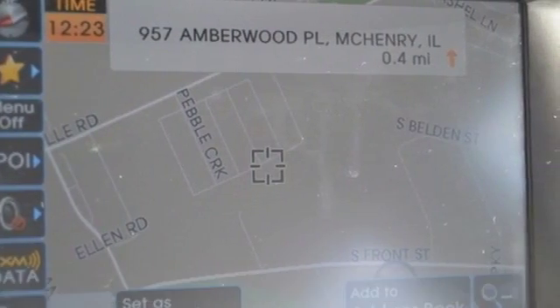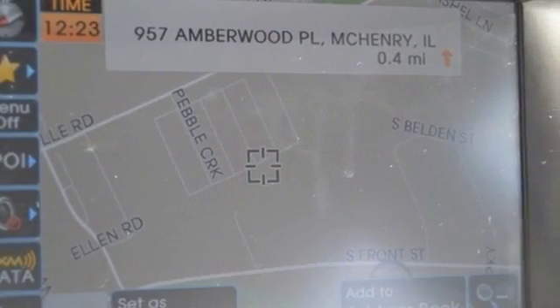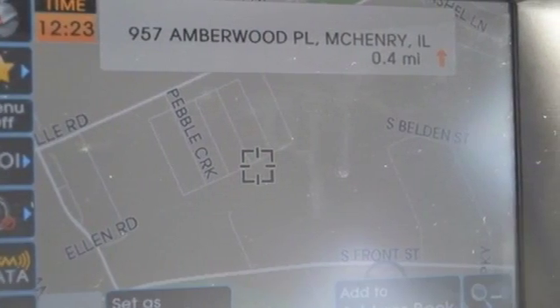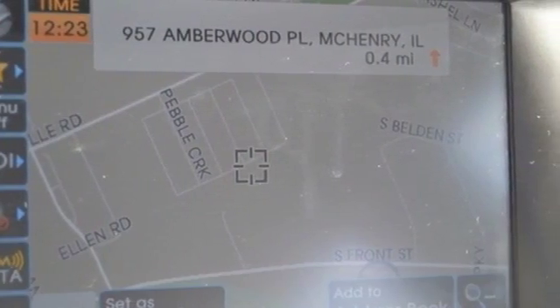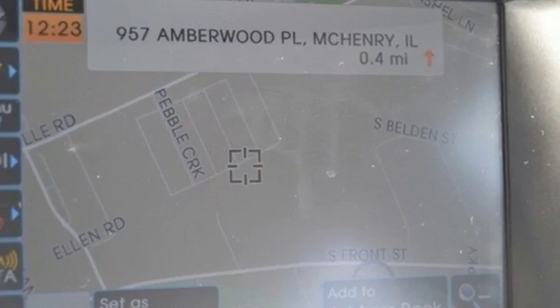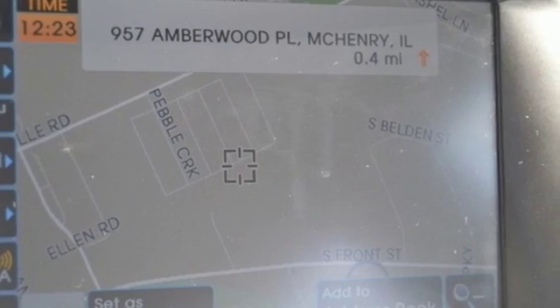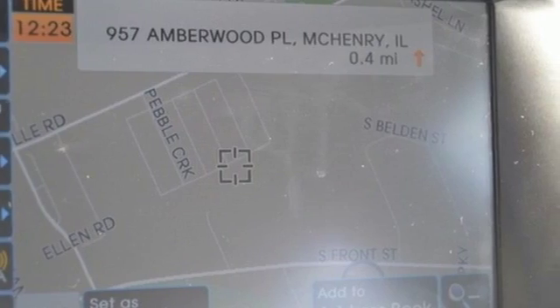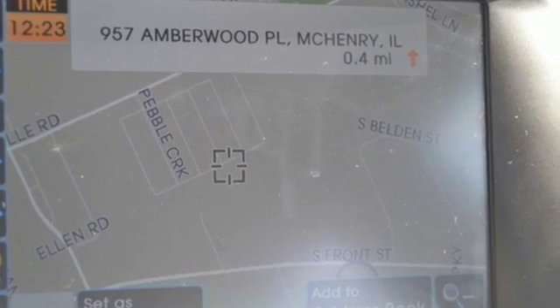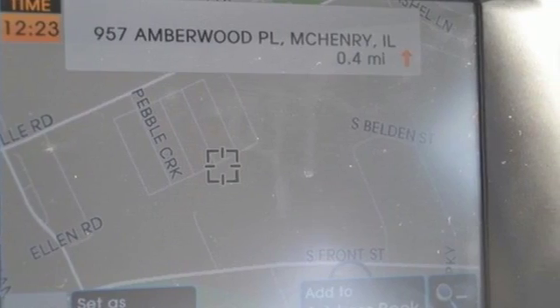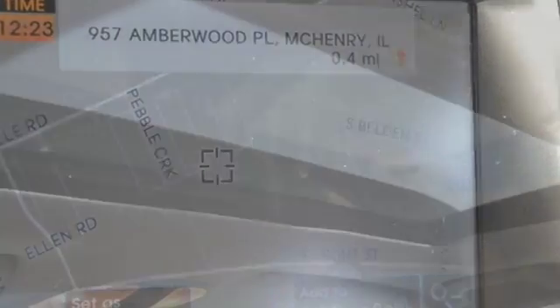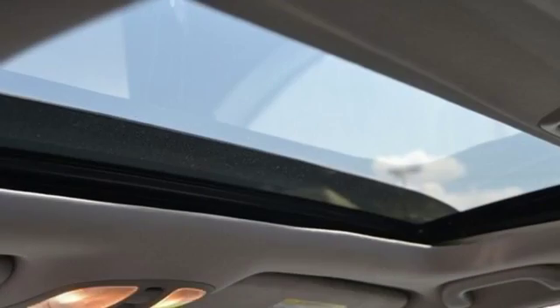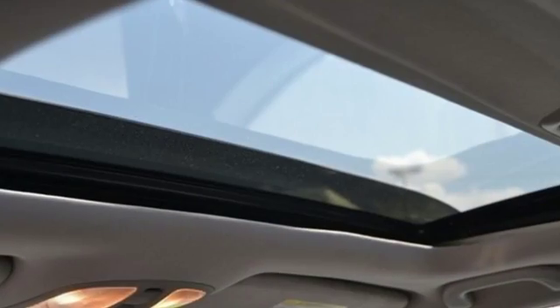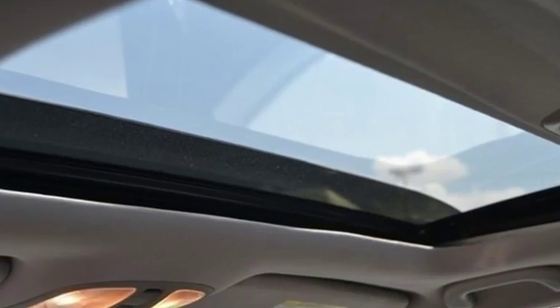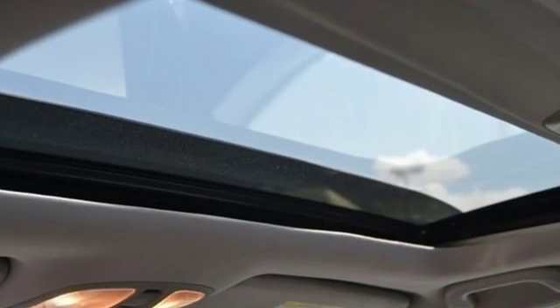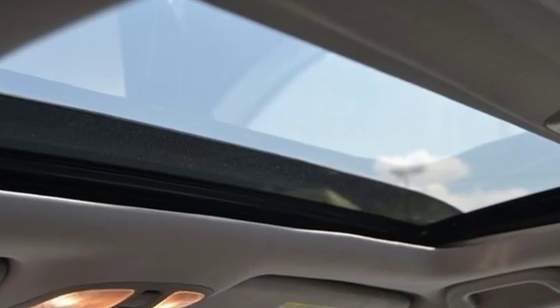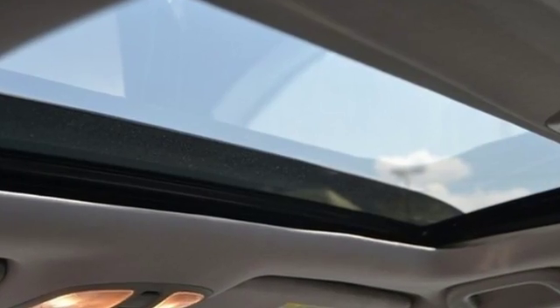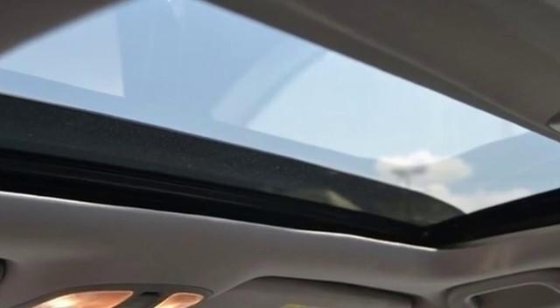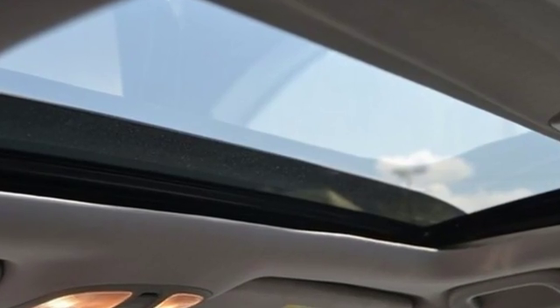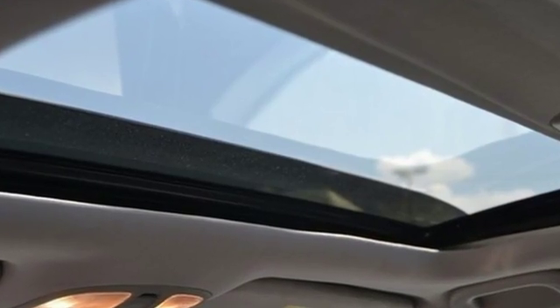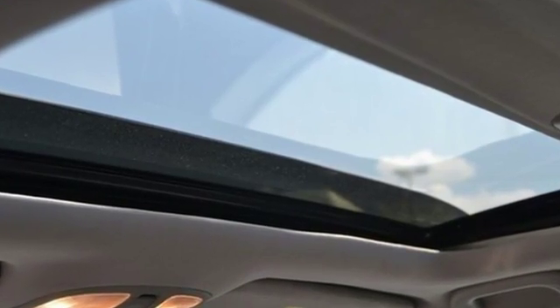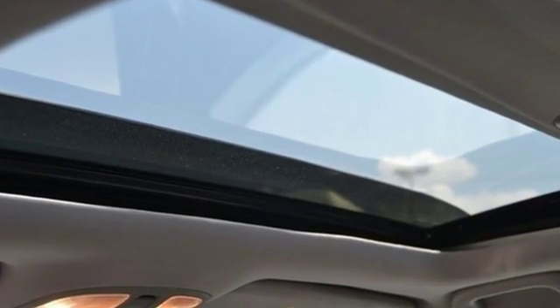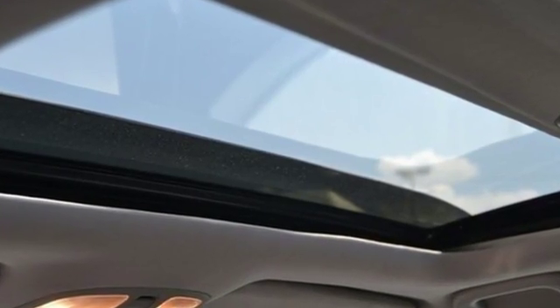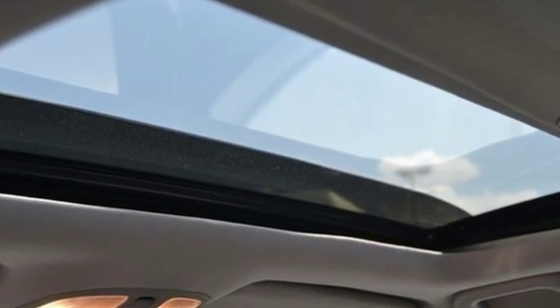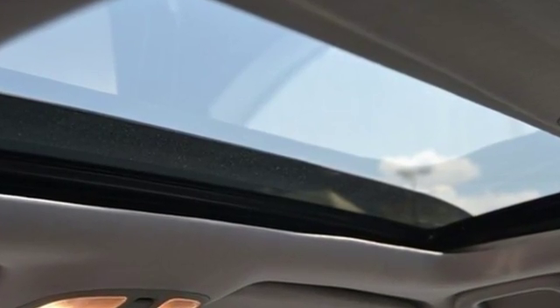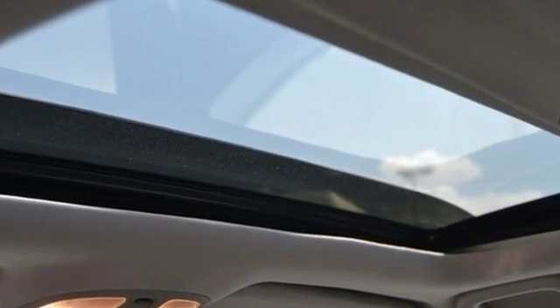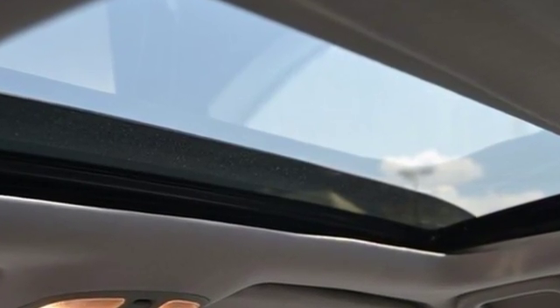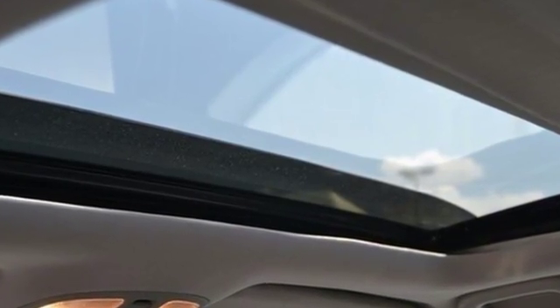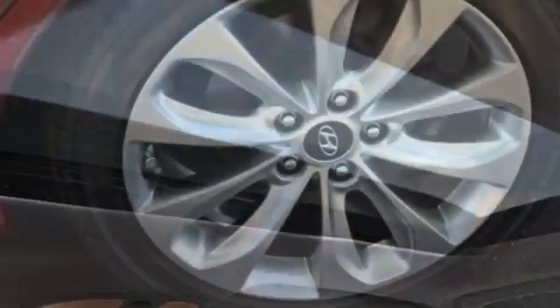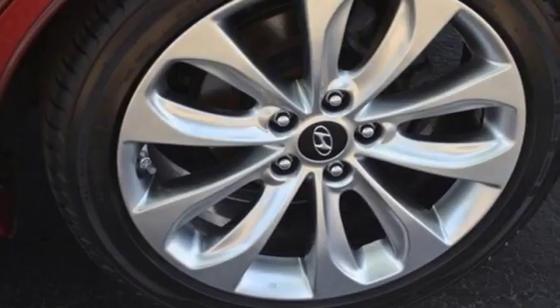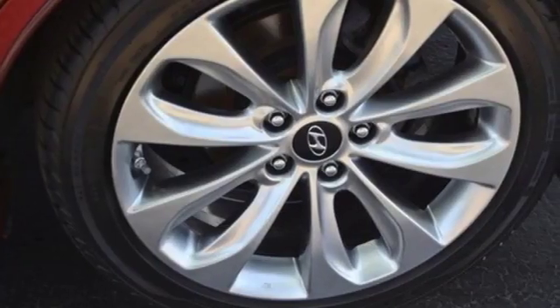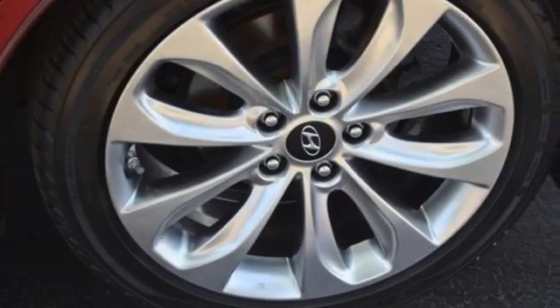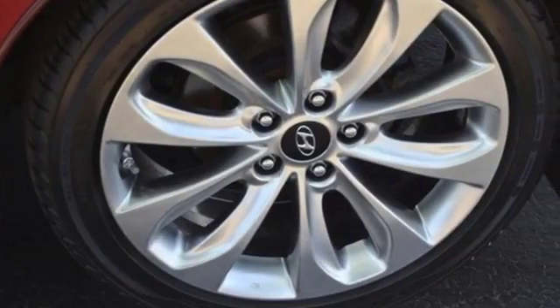You'll always feel safe in this one, with multiple airbags, a tire pressure monitoring system, and electronic stability control.